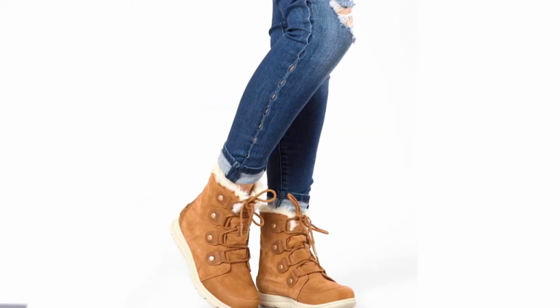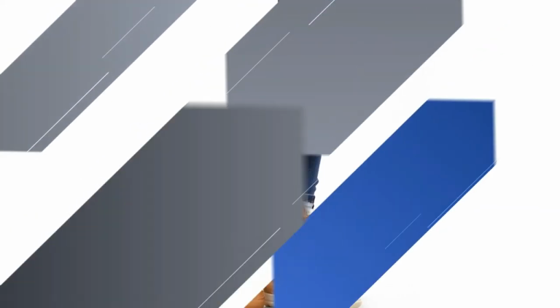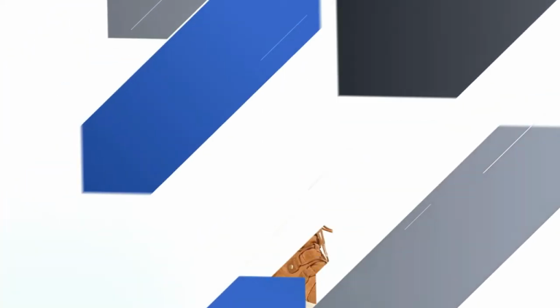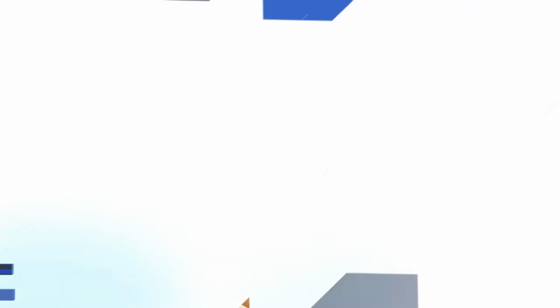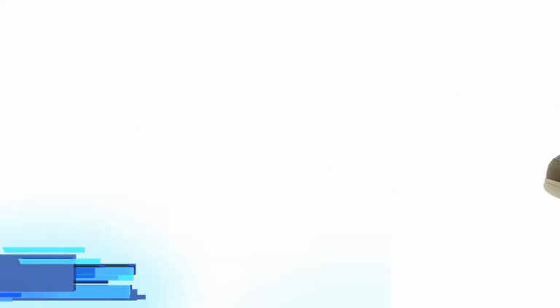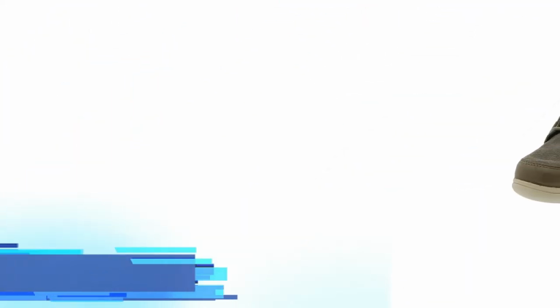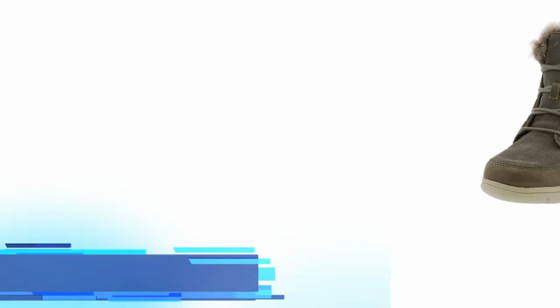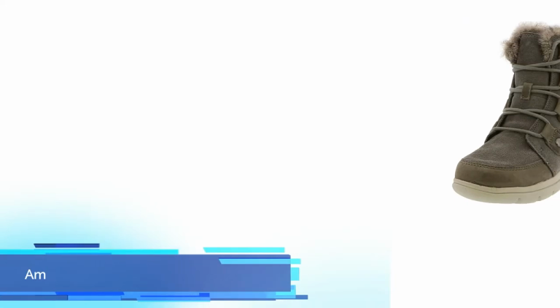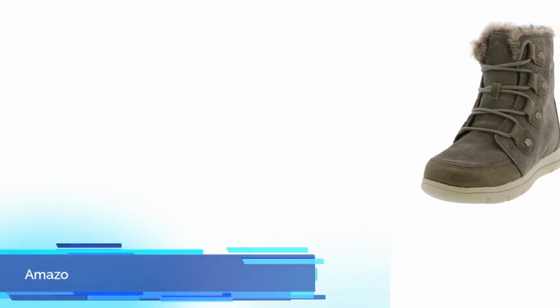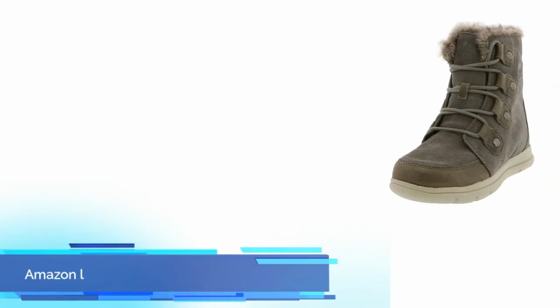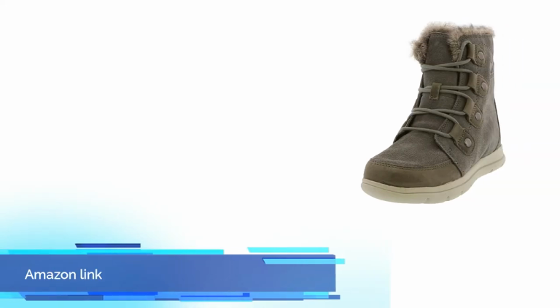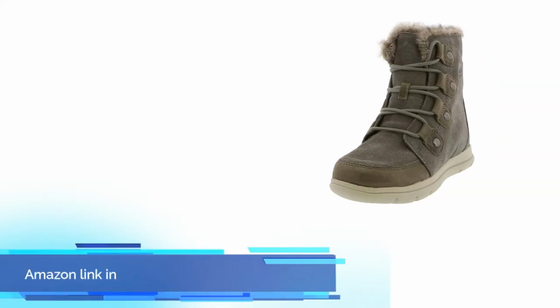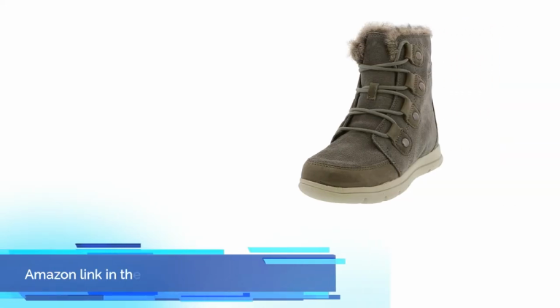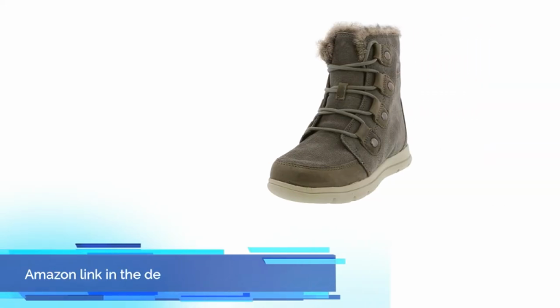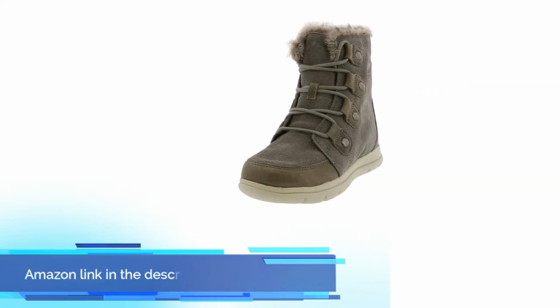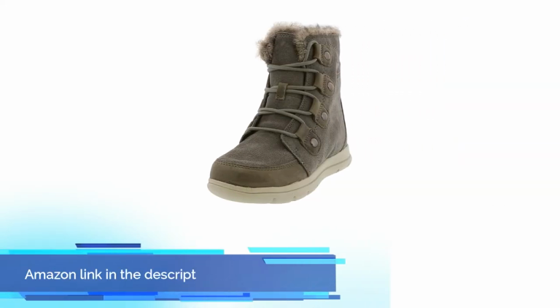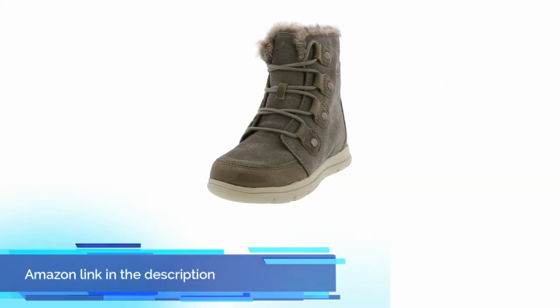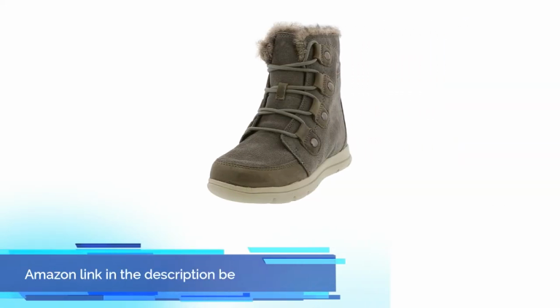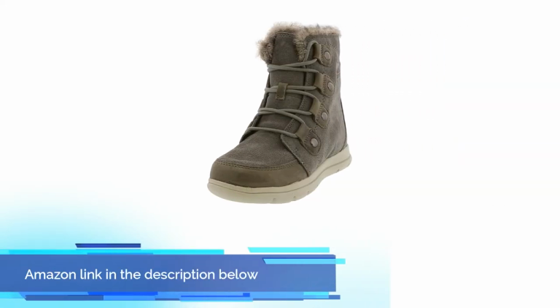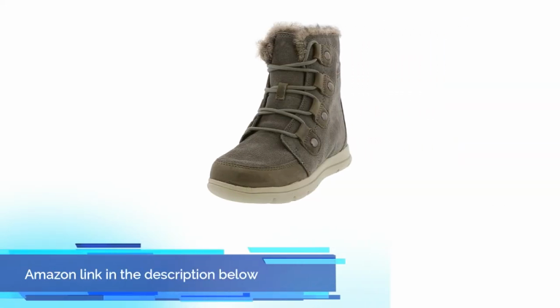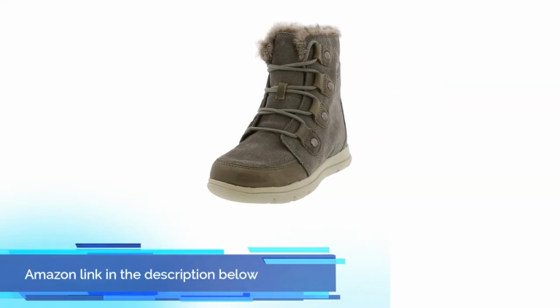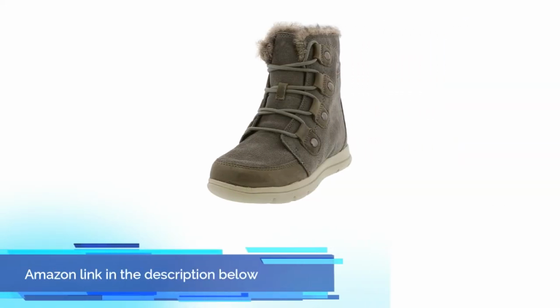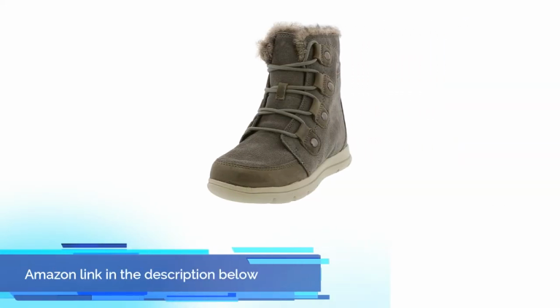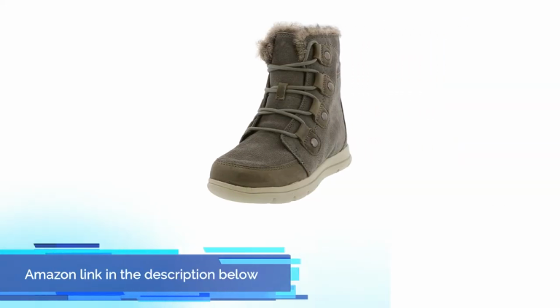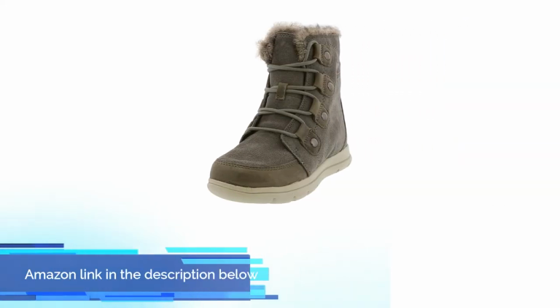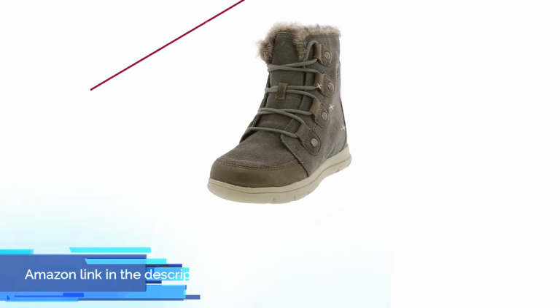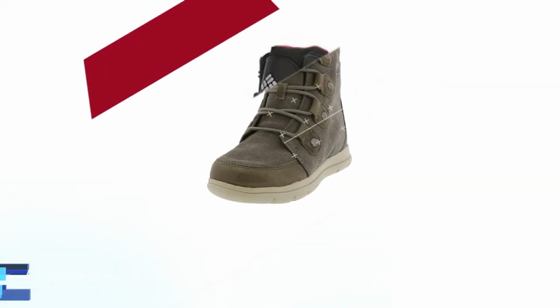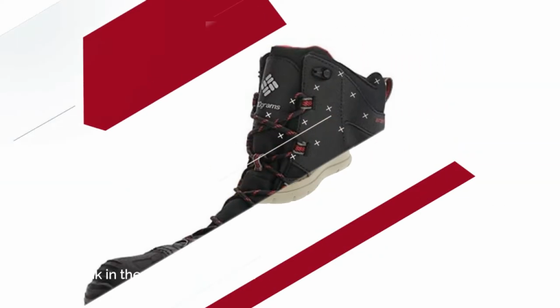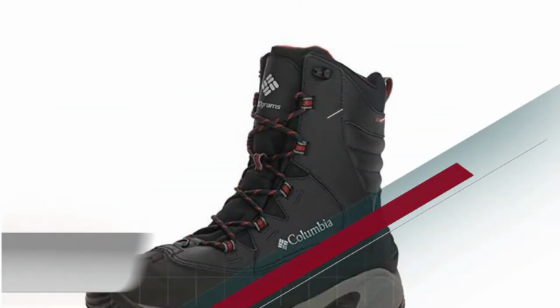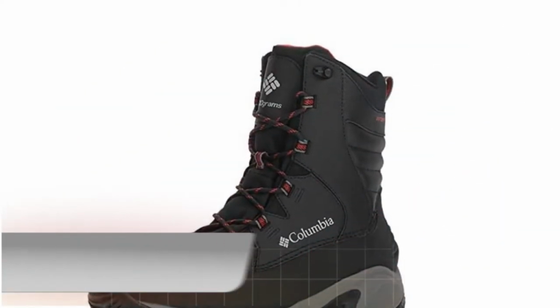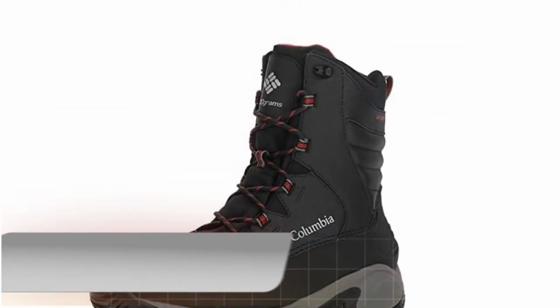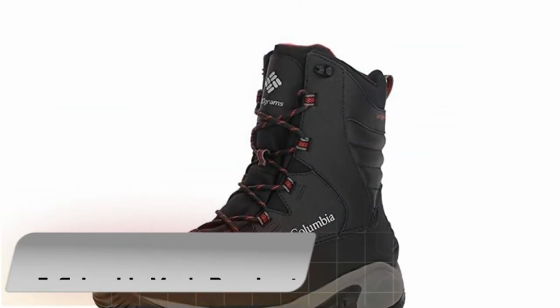If you like this product, please check out the Amazon link in the description below.